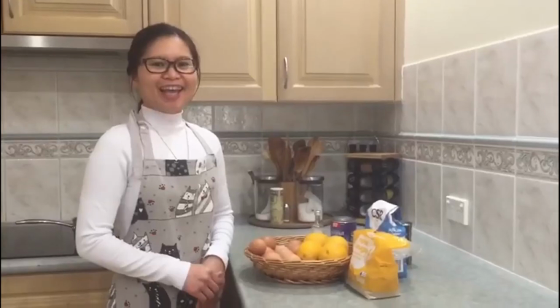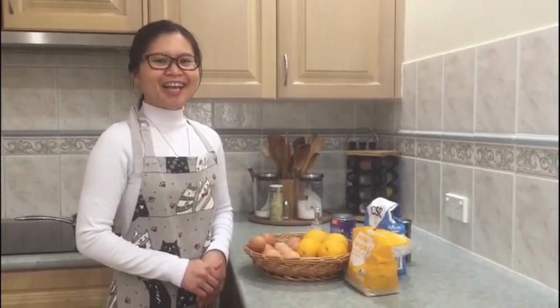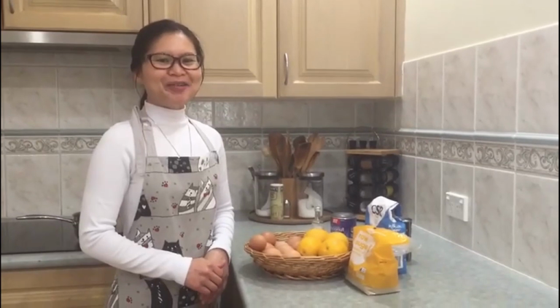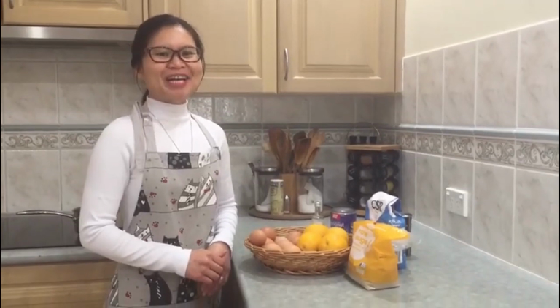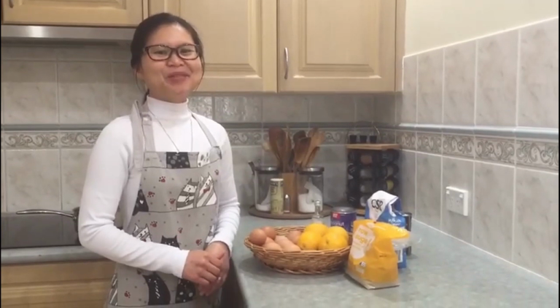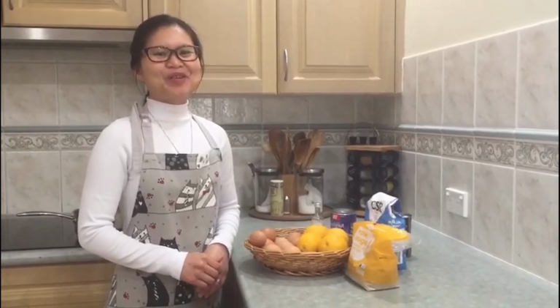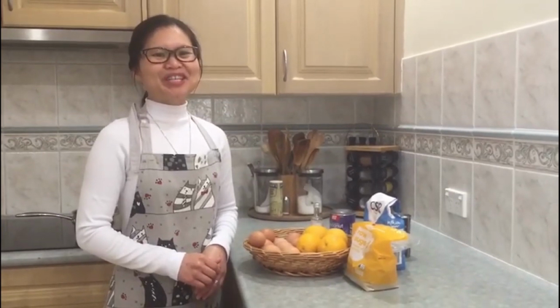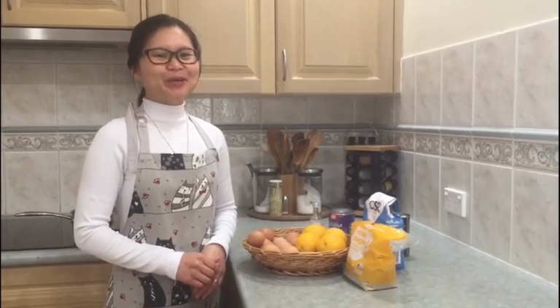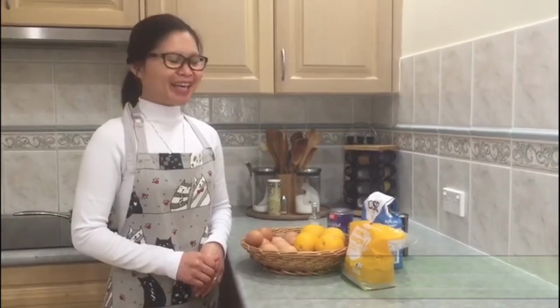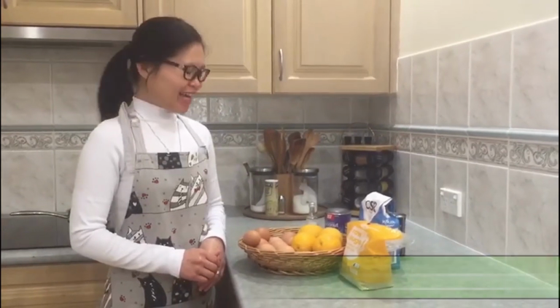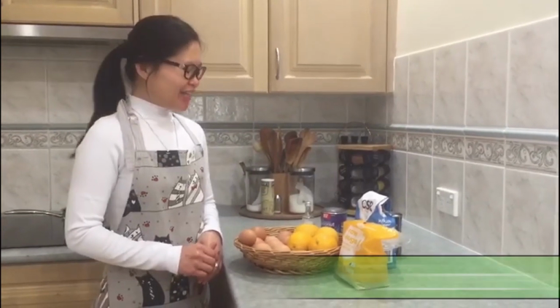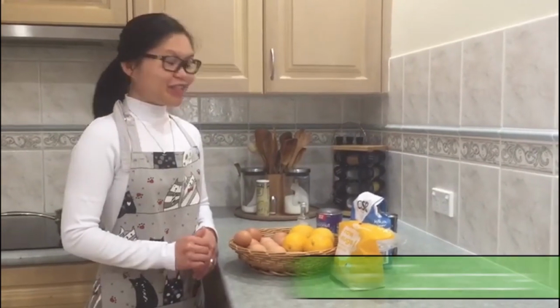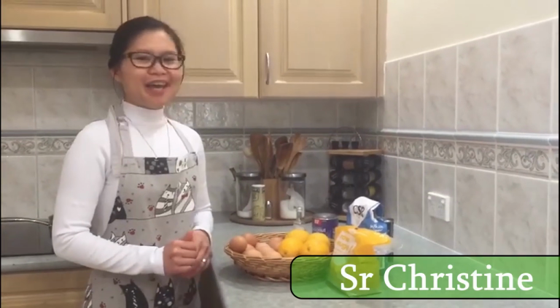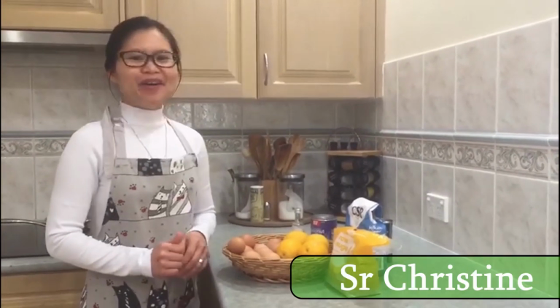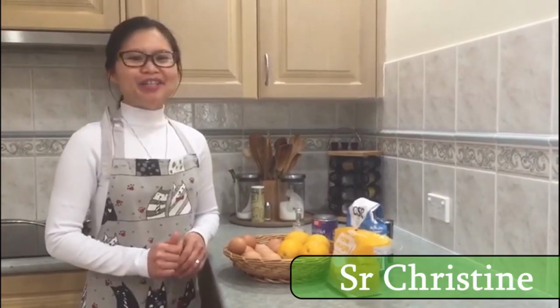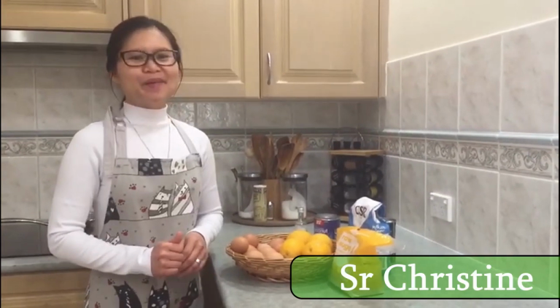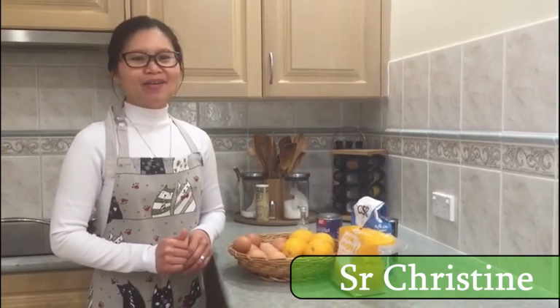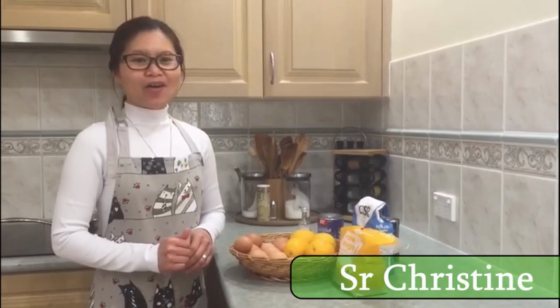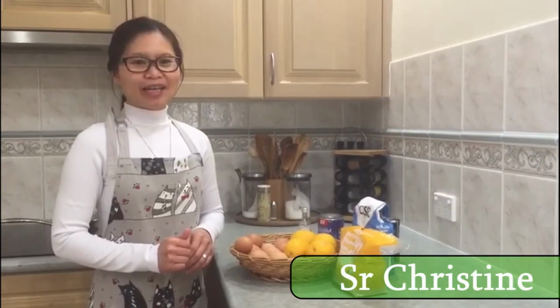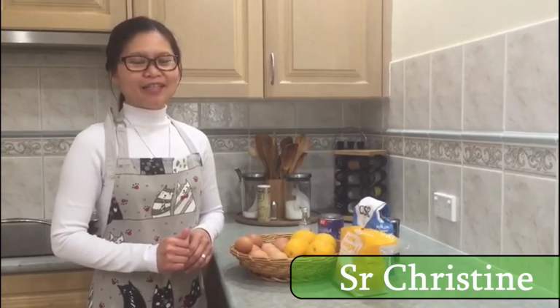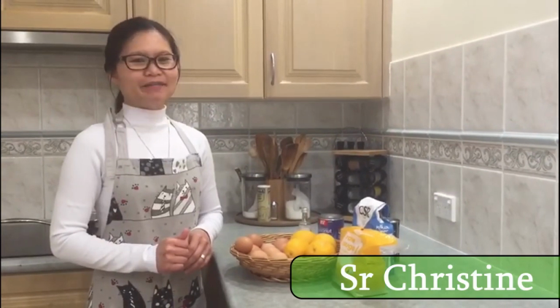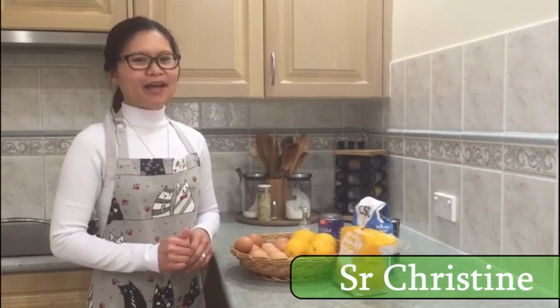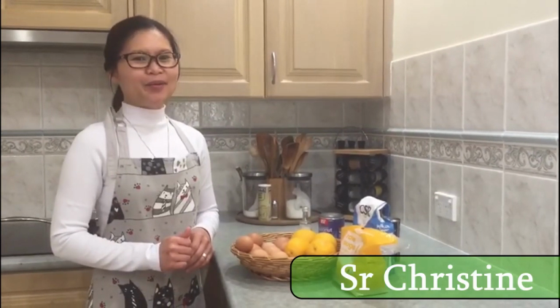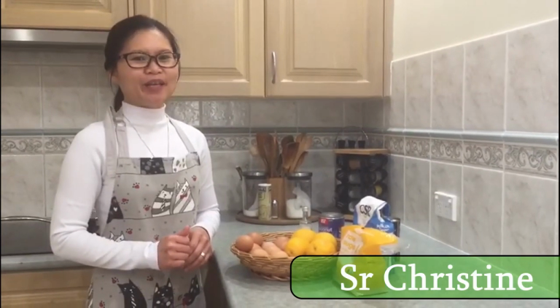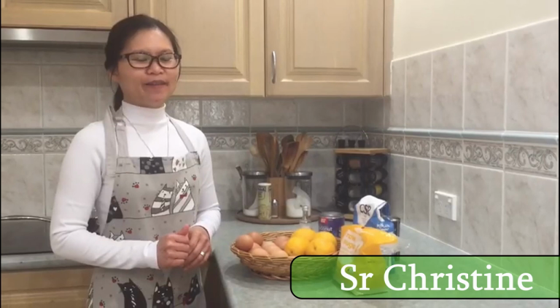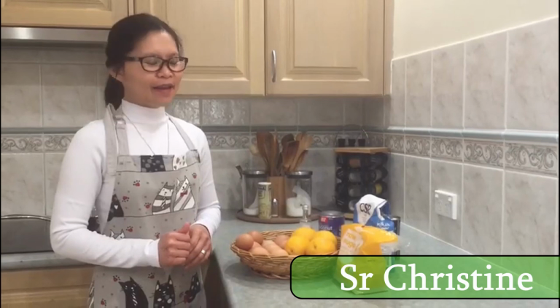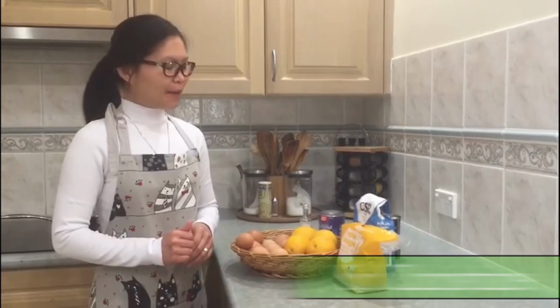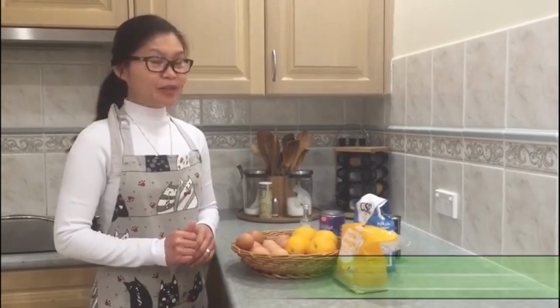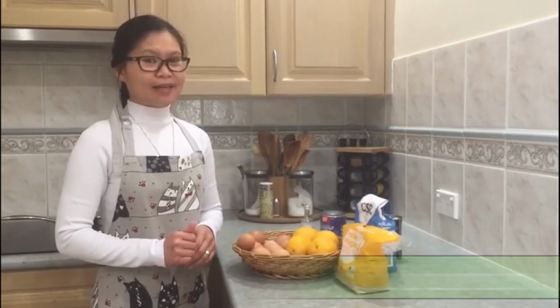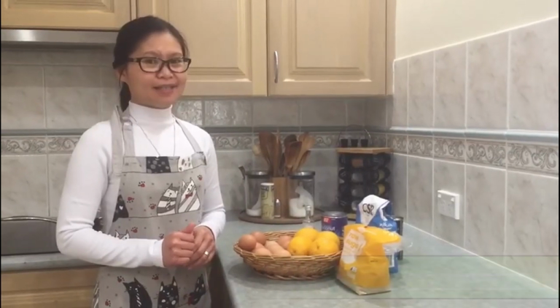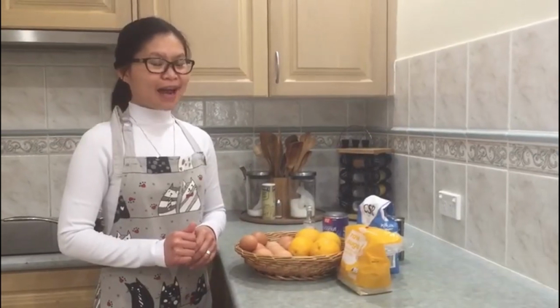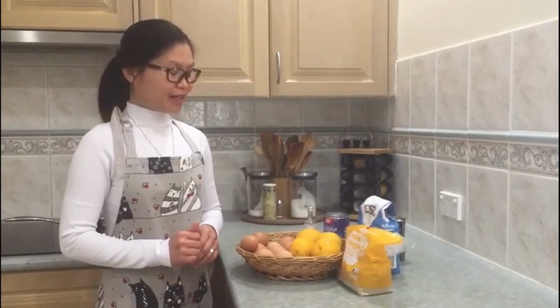Hello, welcome to convent cooking. Today I'm going to make a coconut leche flan with lemon zest garnish.